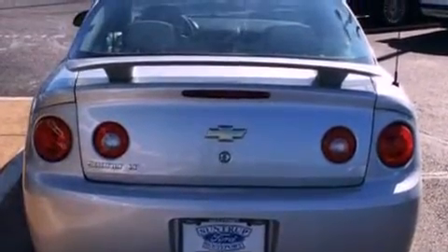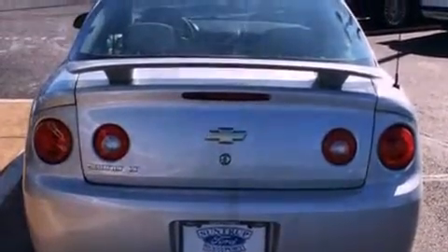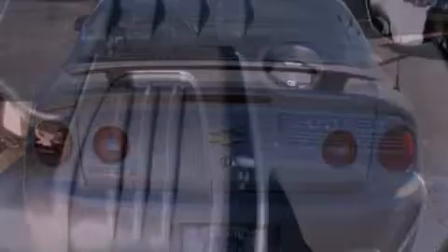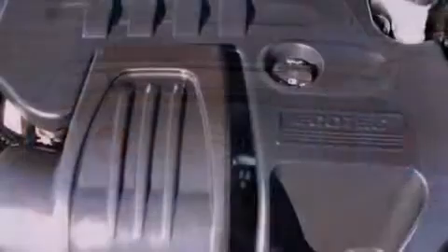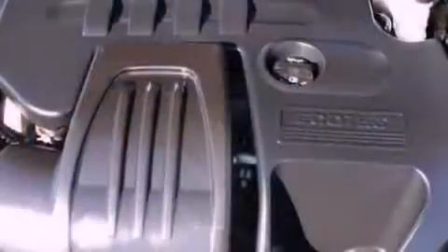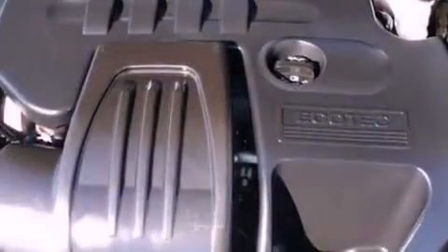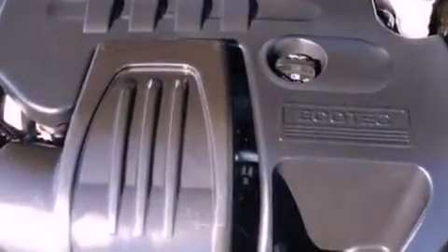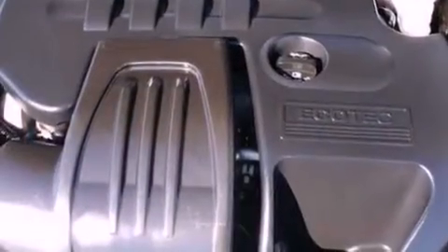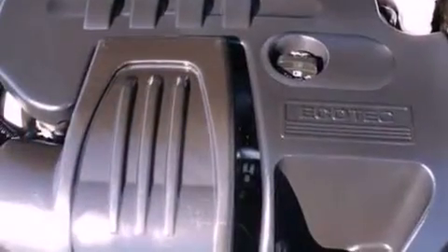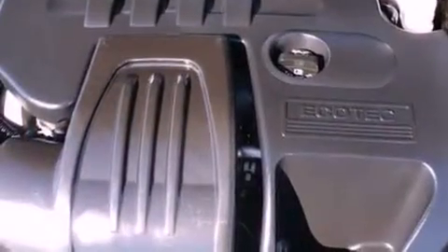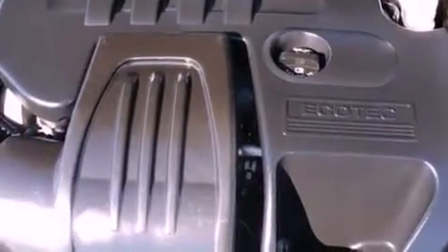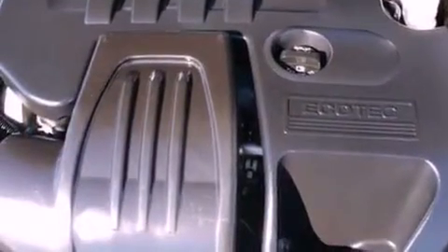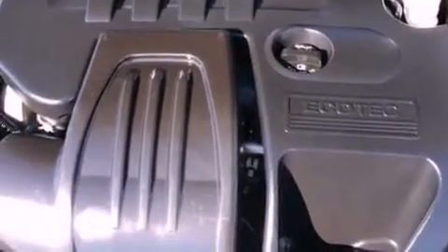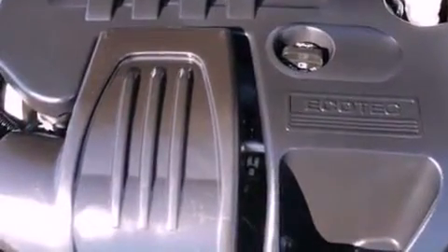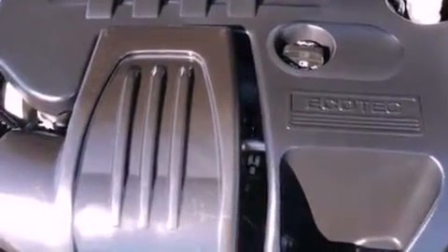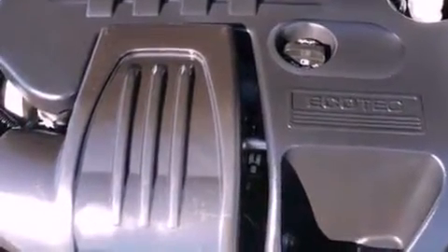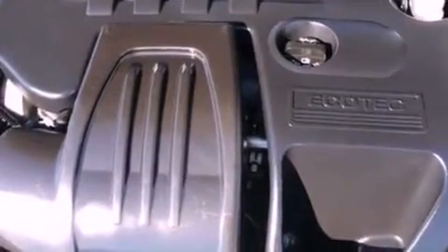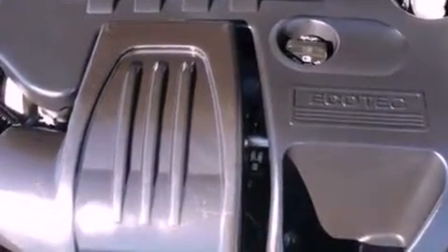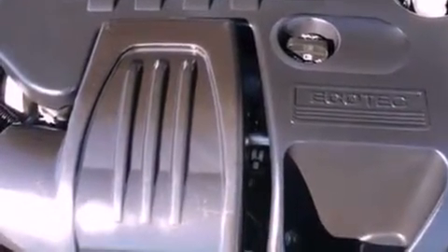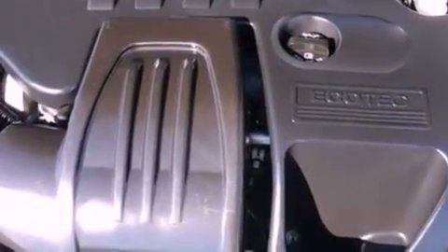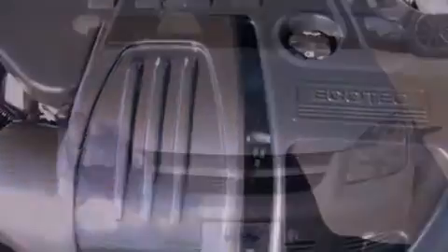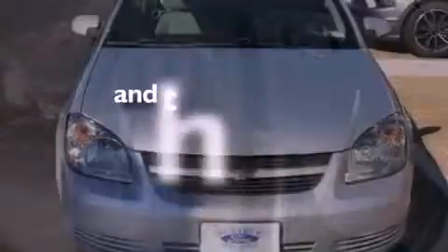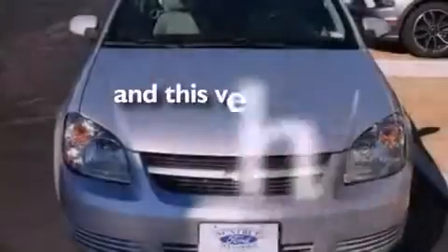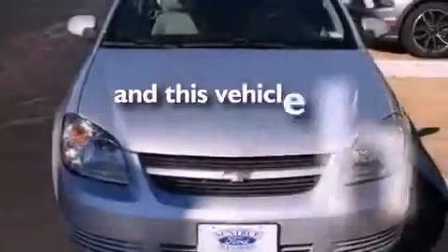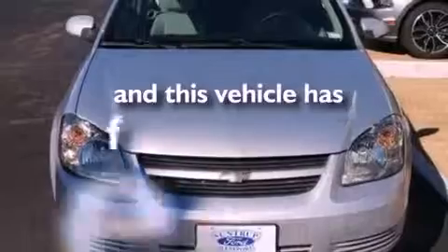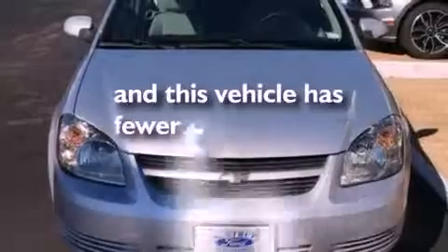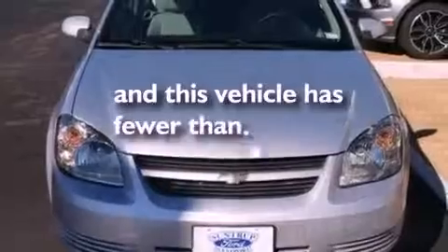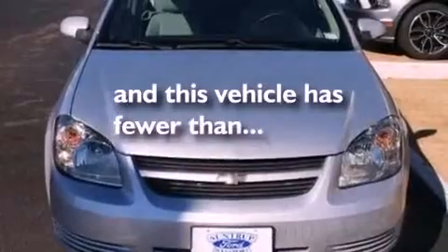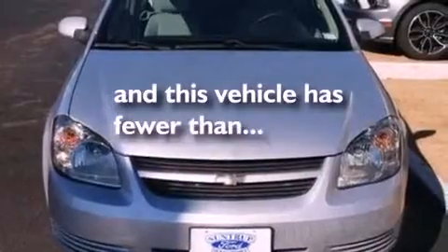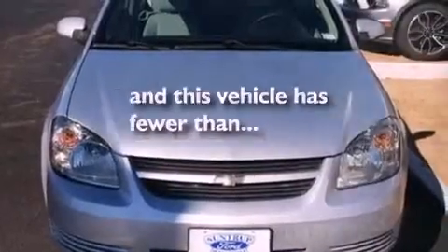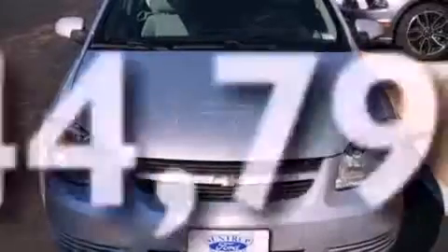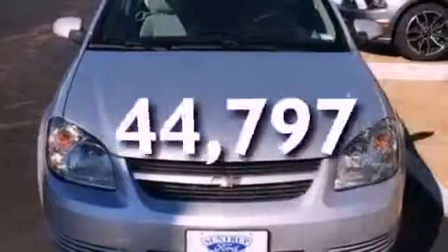Additional features include dusk sensing headlights, side curtain airbags, air conditioning, and this vehicle has less than 45,000 miles.